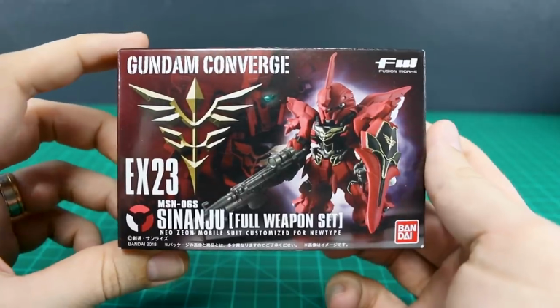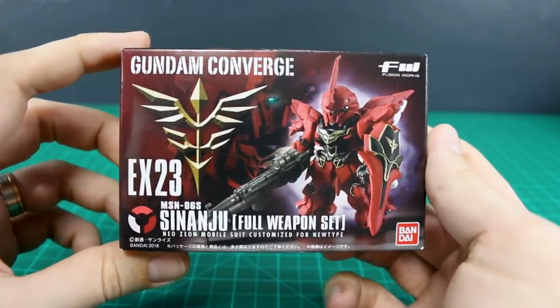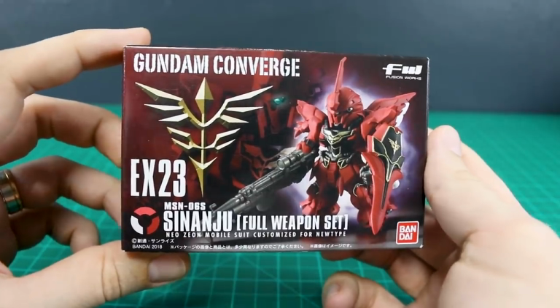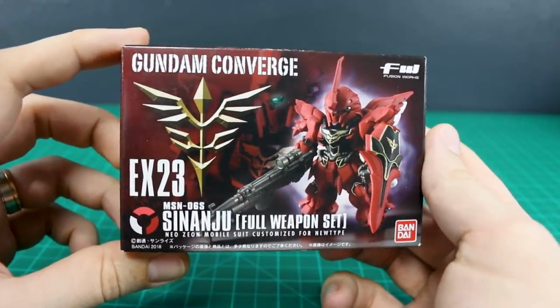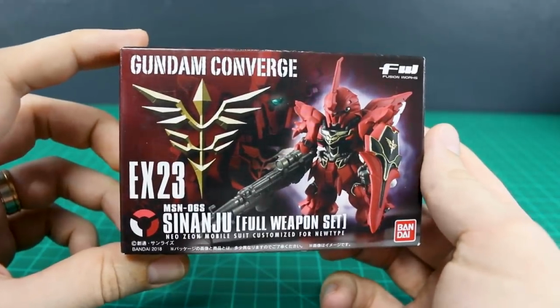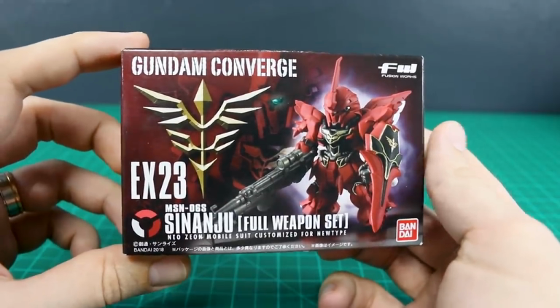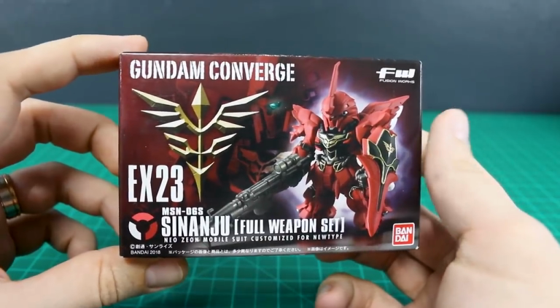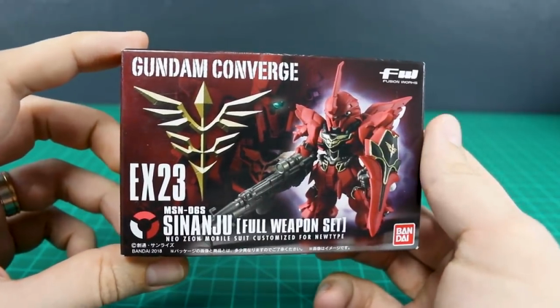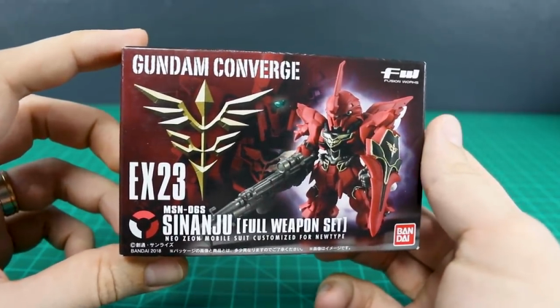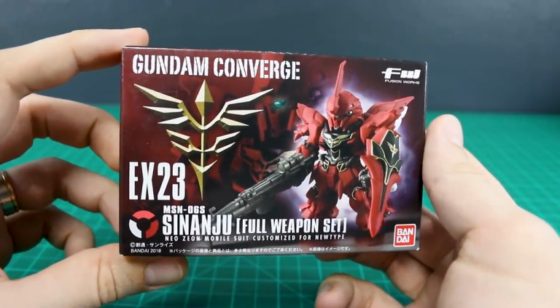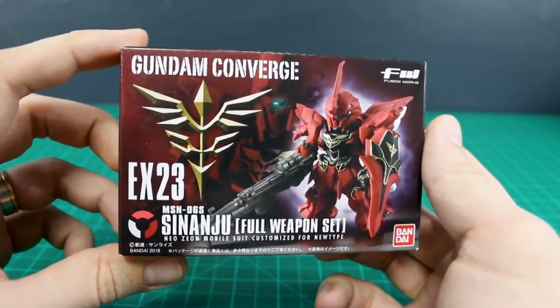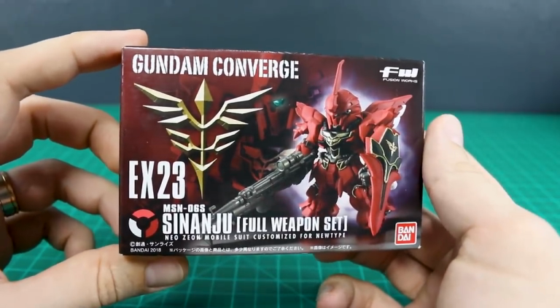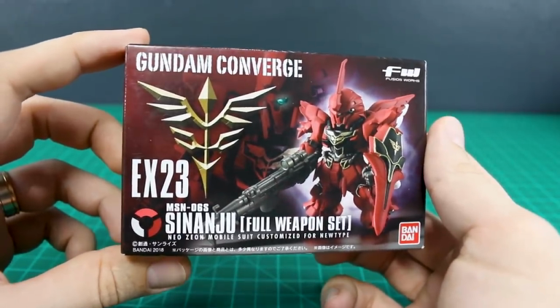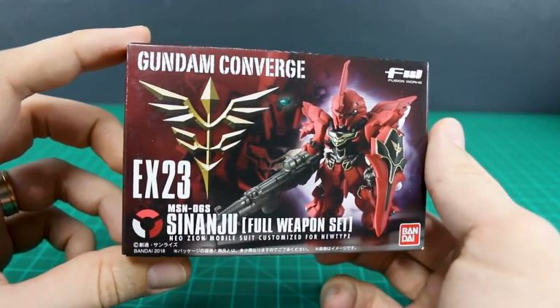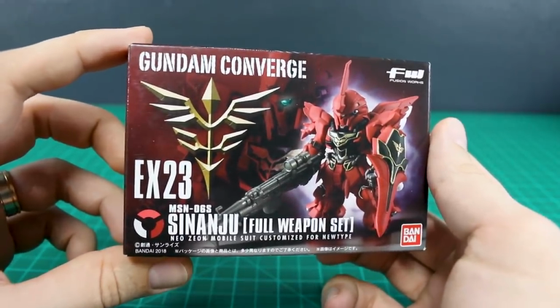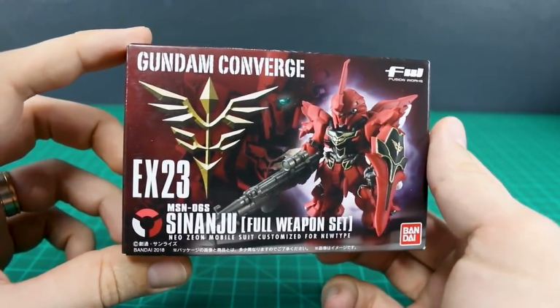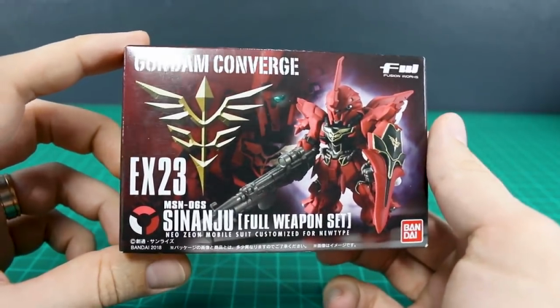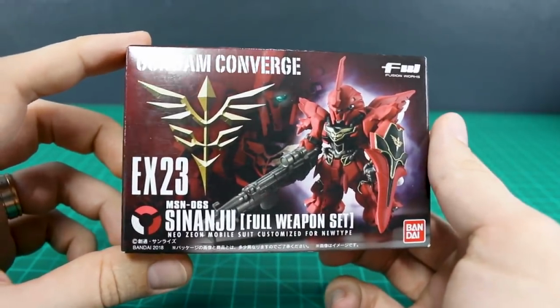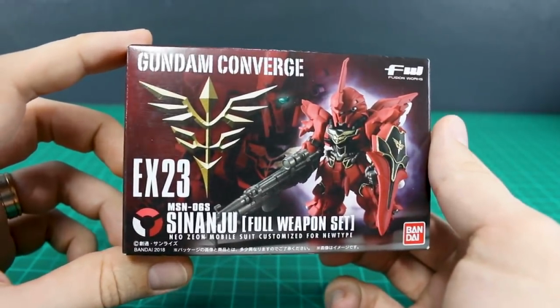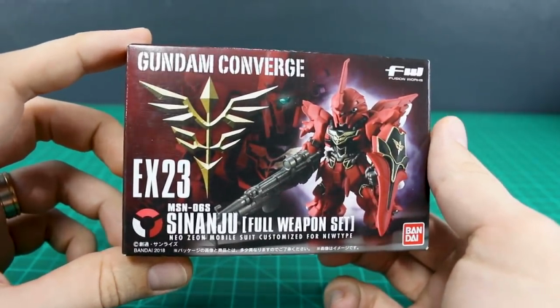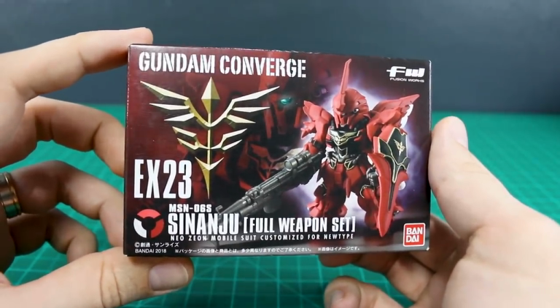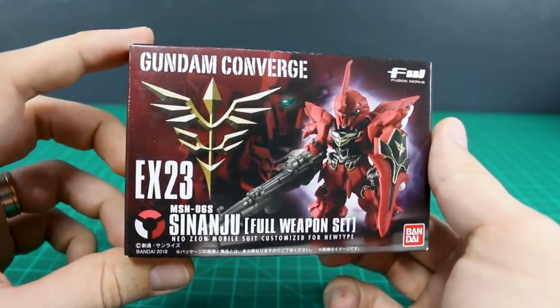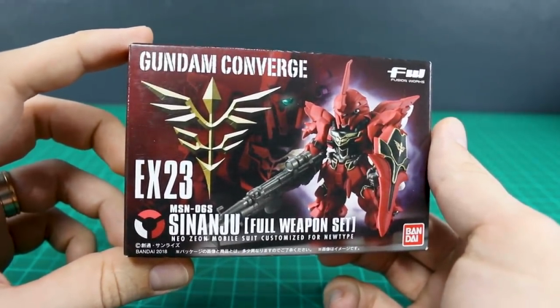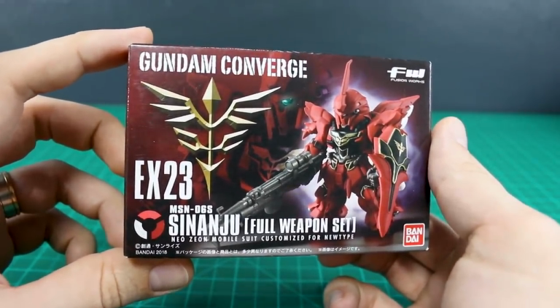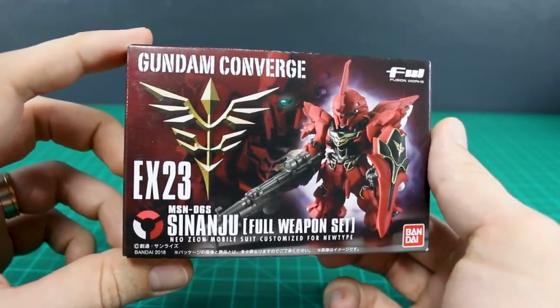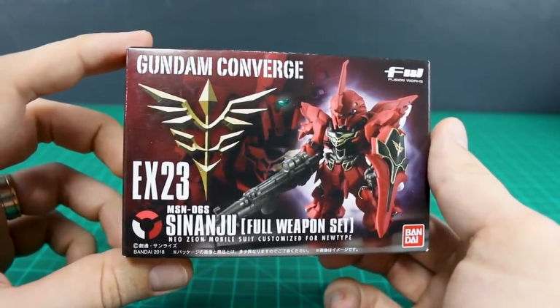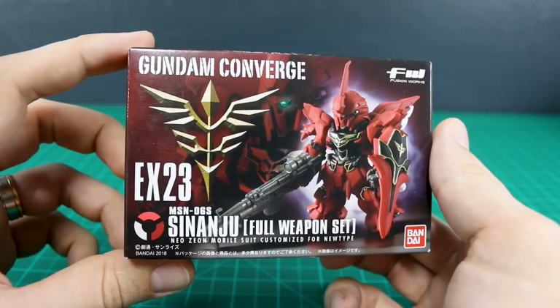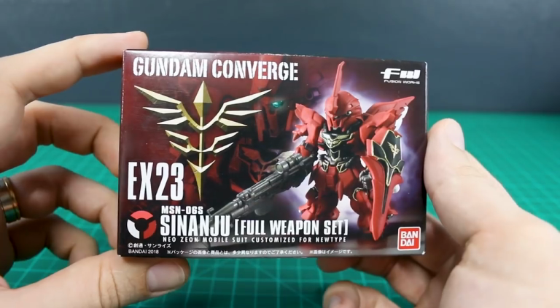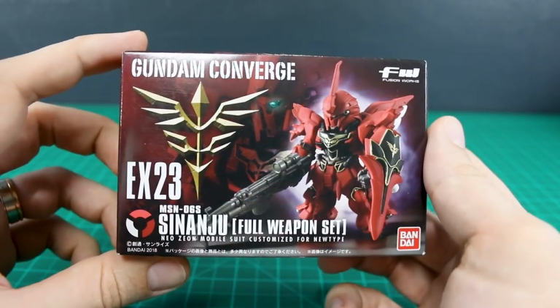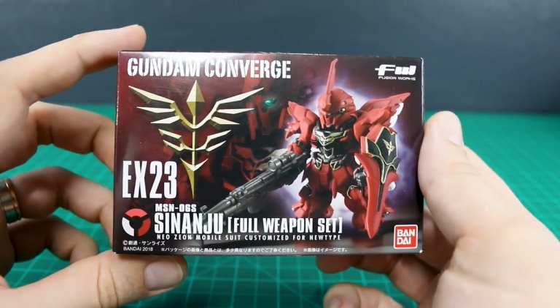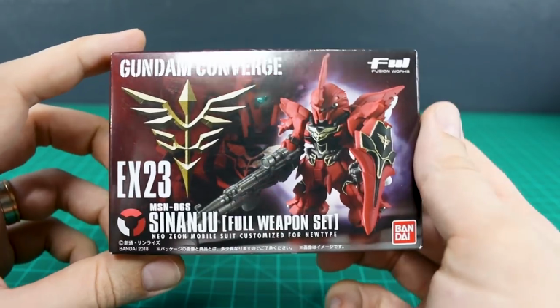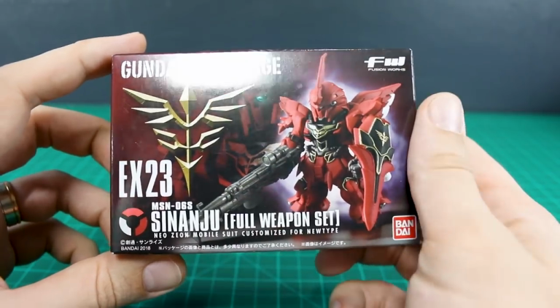How's it going, guys? So today let's take a look at Gundam Converge EX-23, the Sinanju full weapon set.